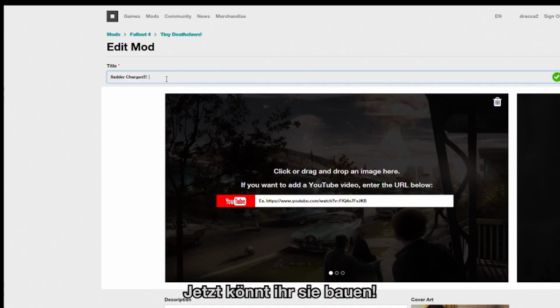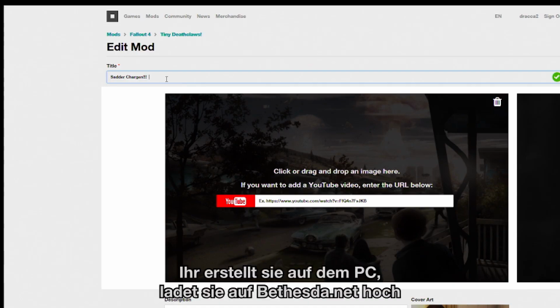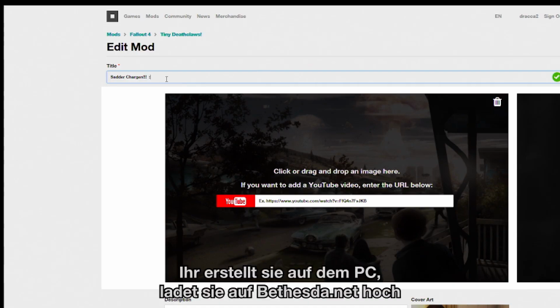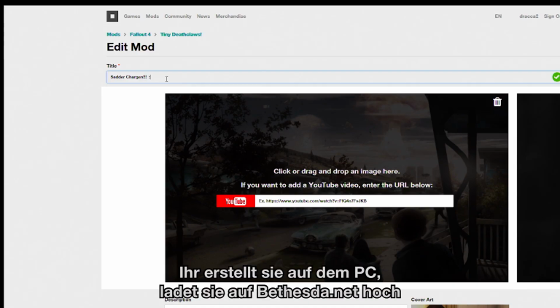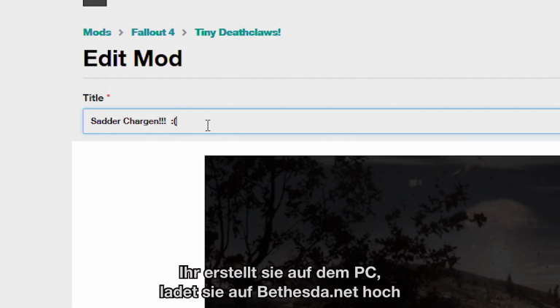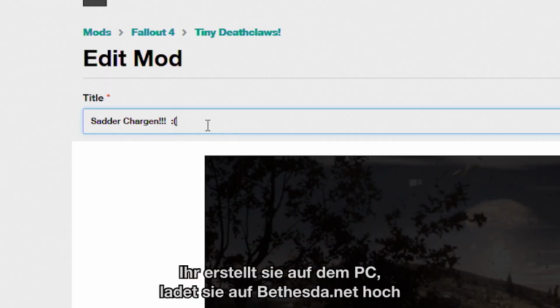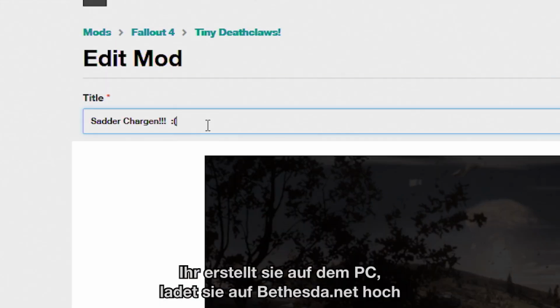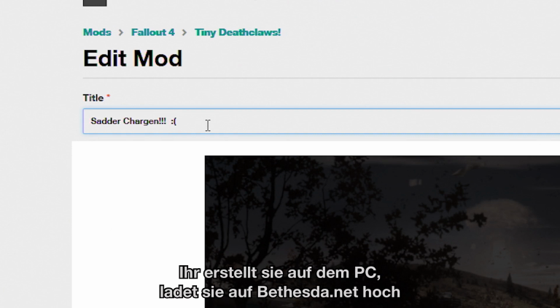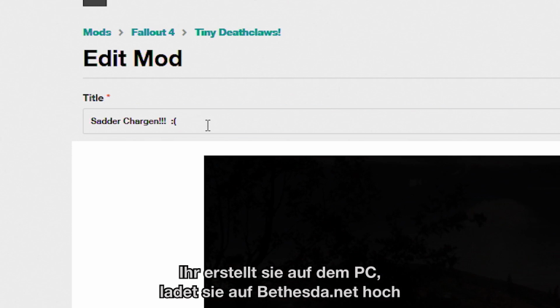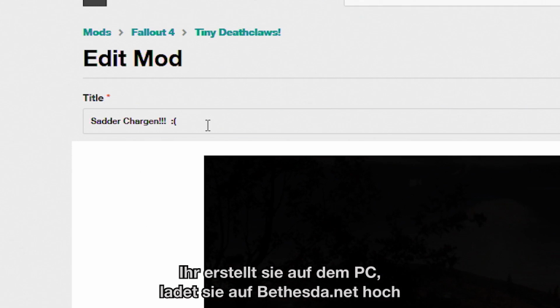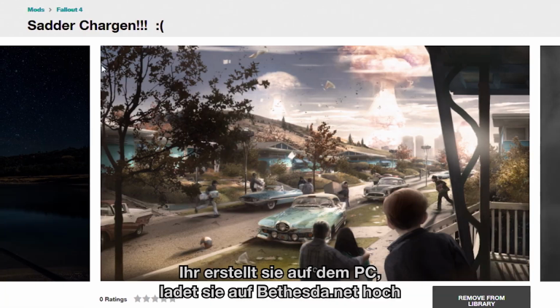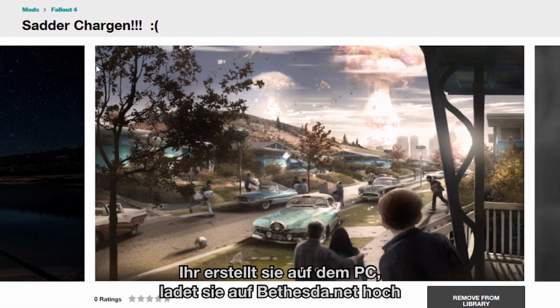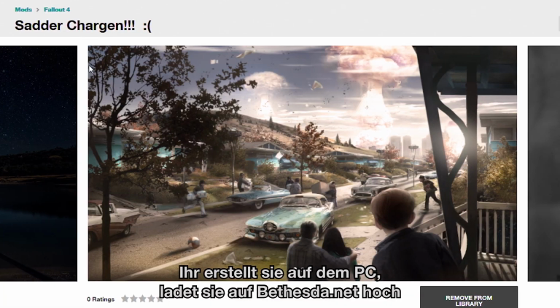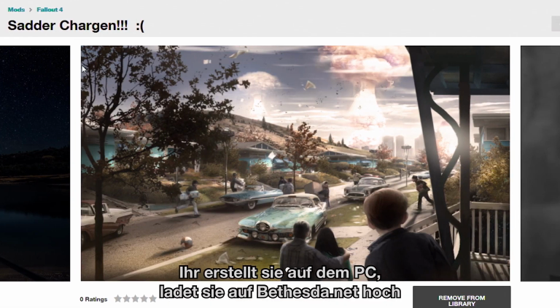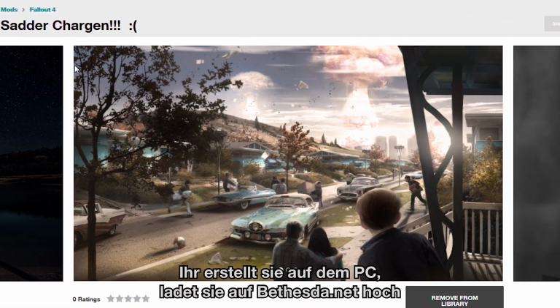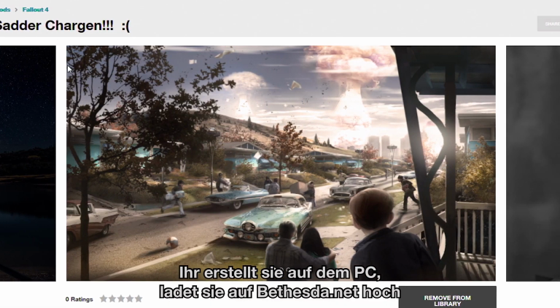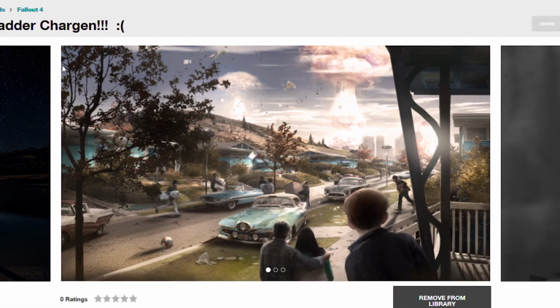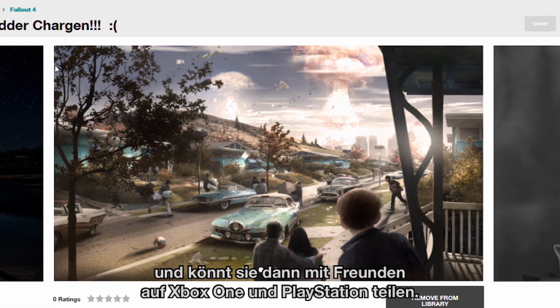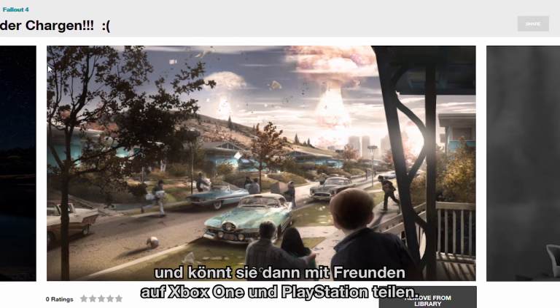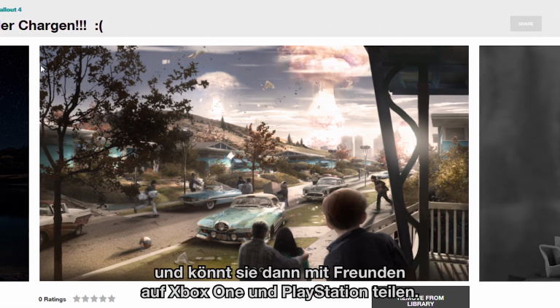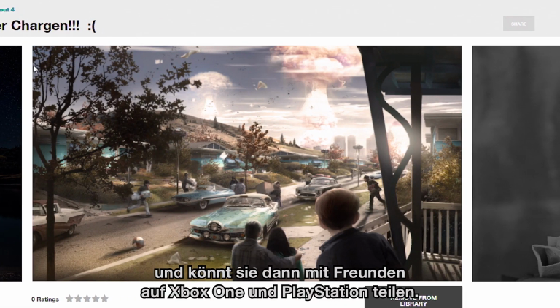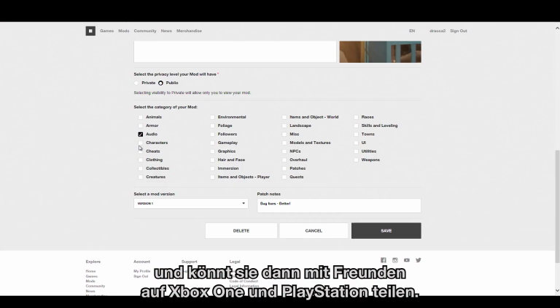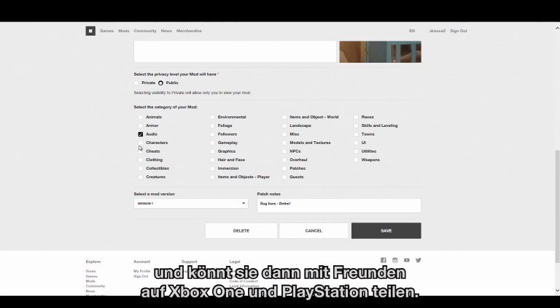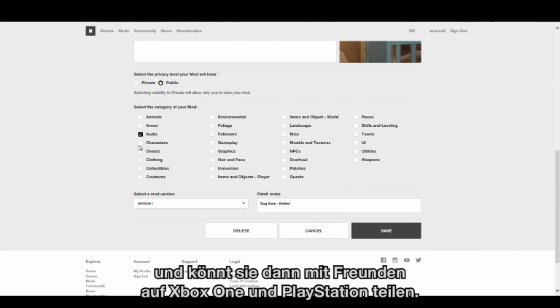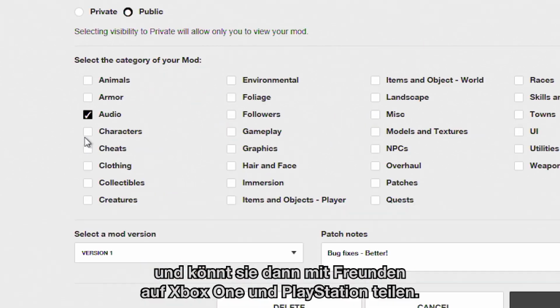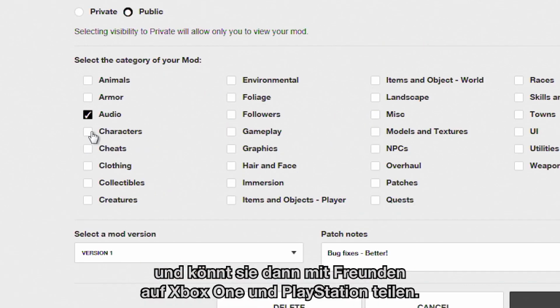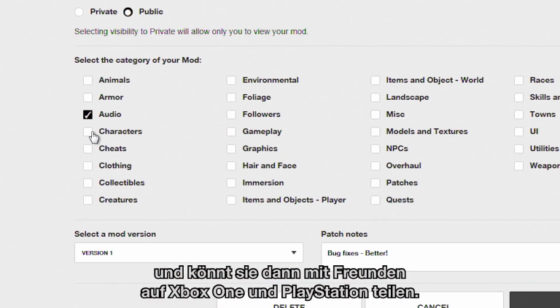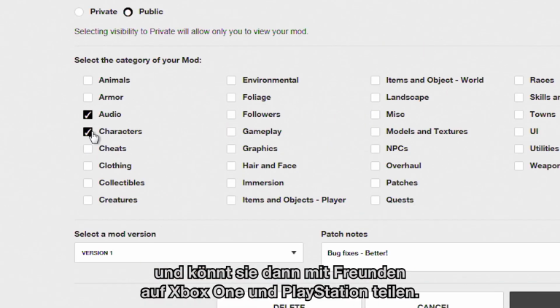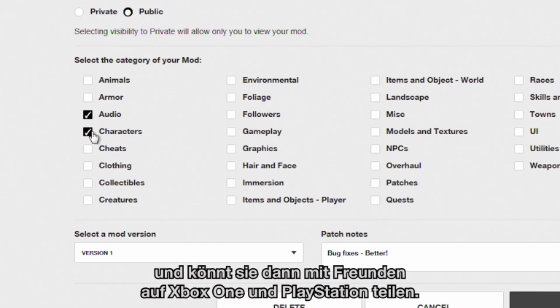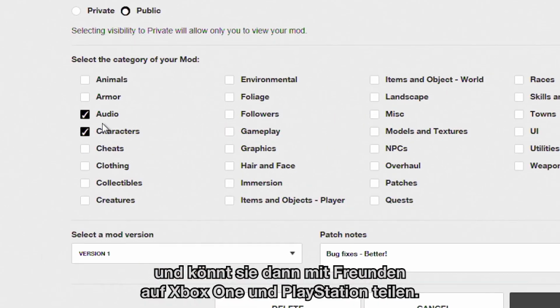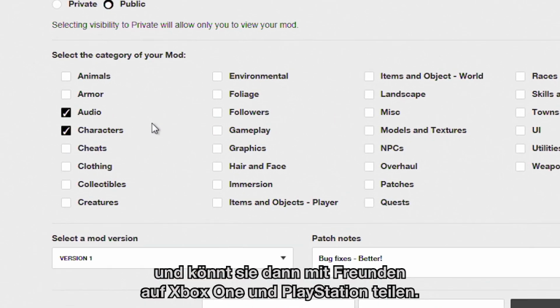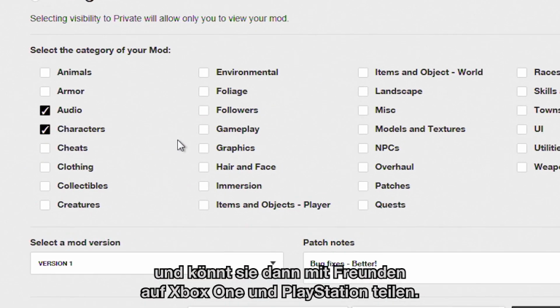So you build it on the PC, you upload it to BethesdaNet, and you can share it with all your friends on Xbox One and PlayStation.